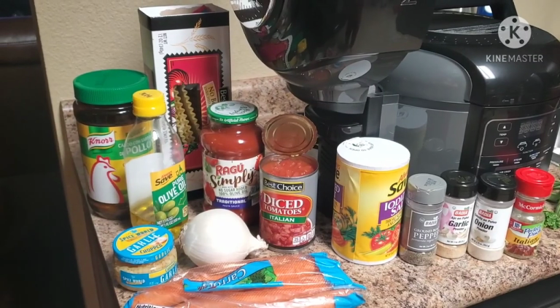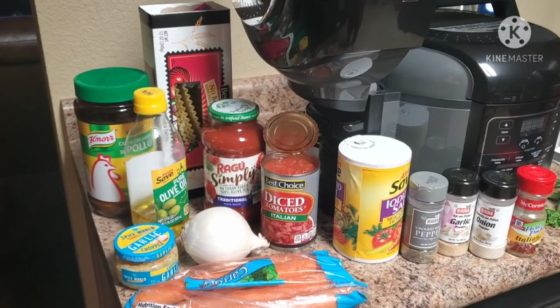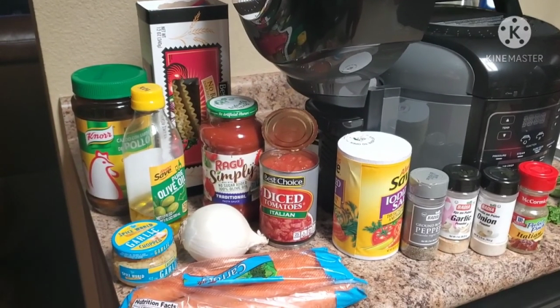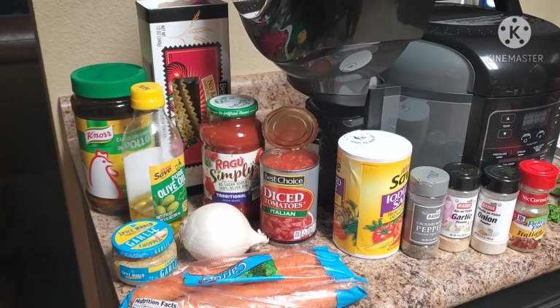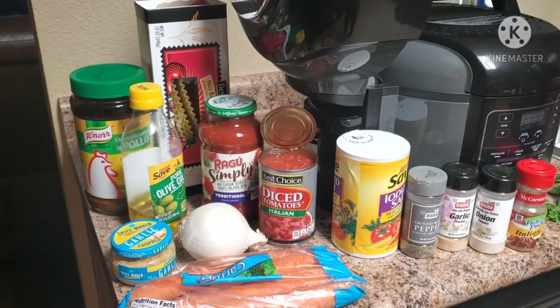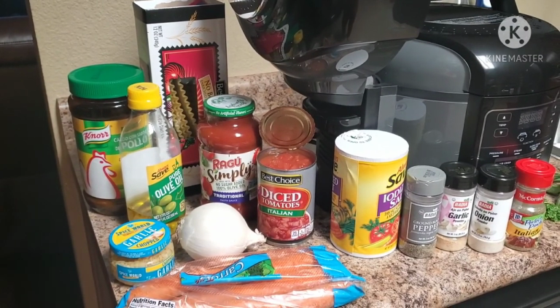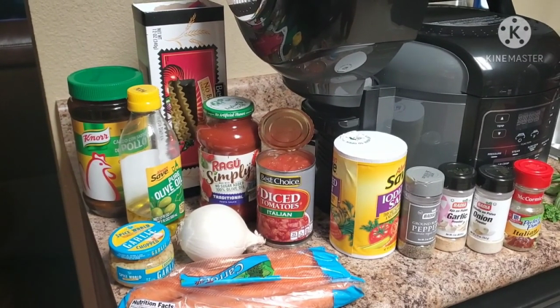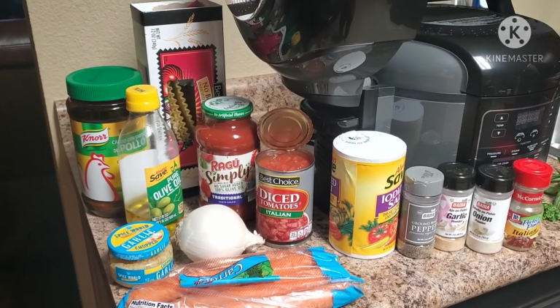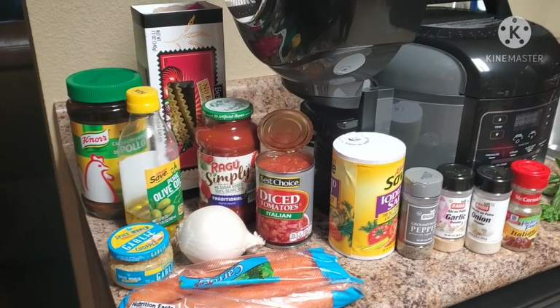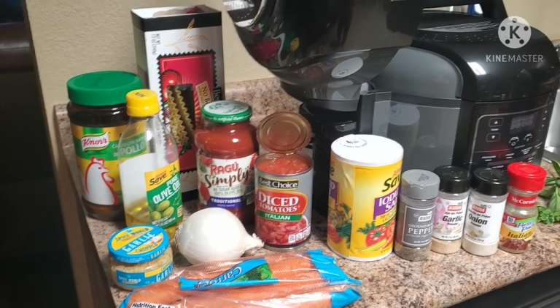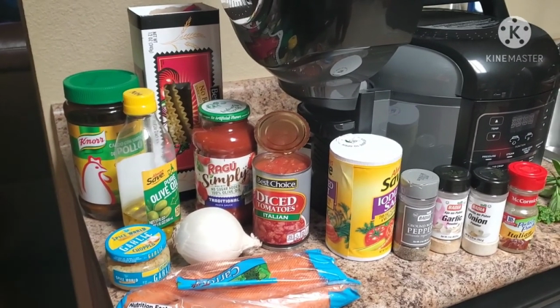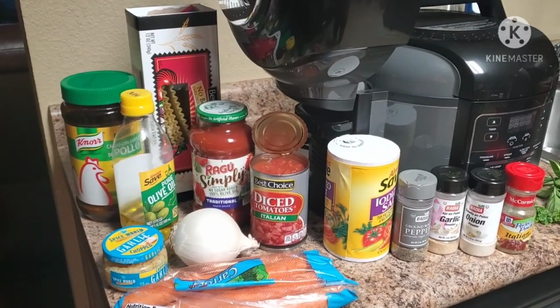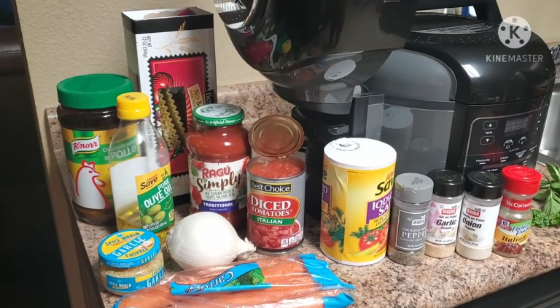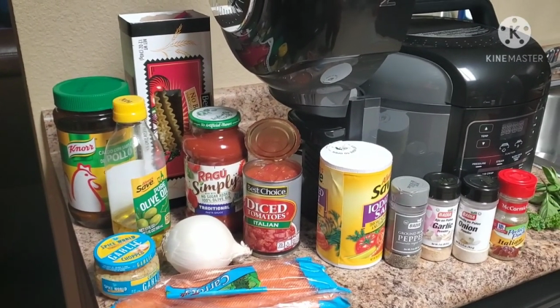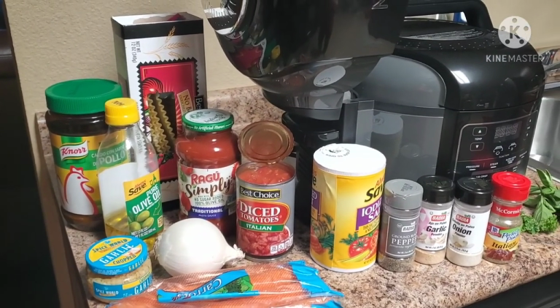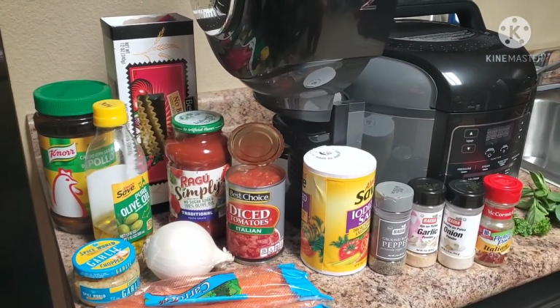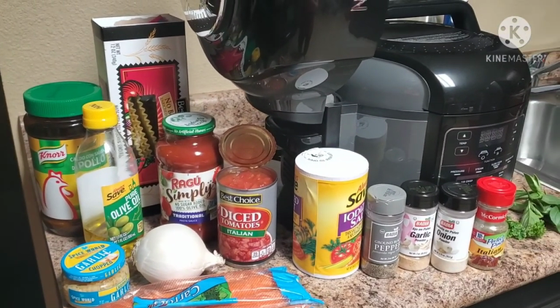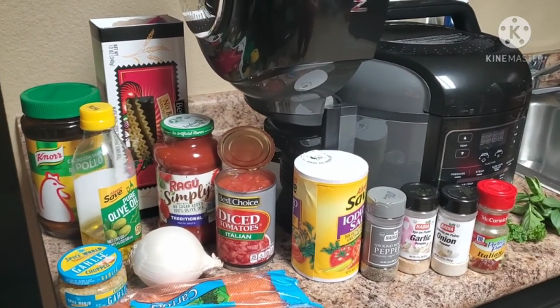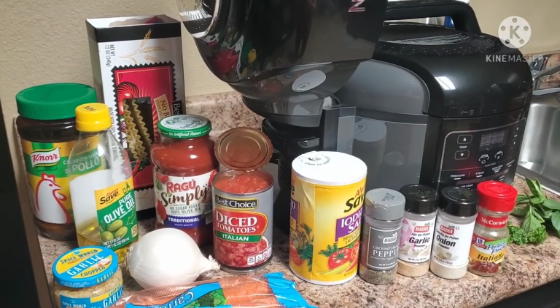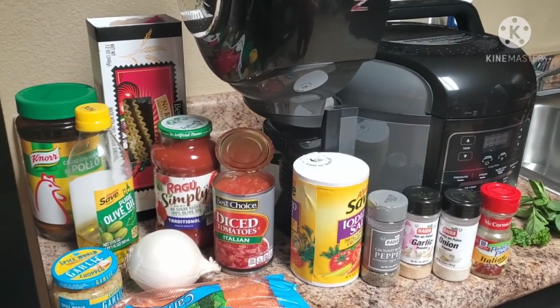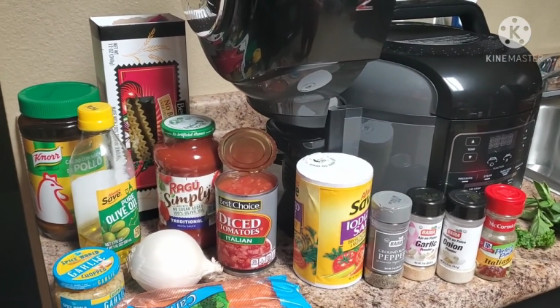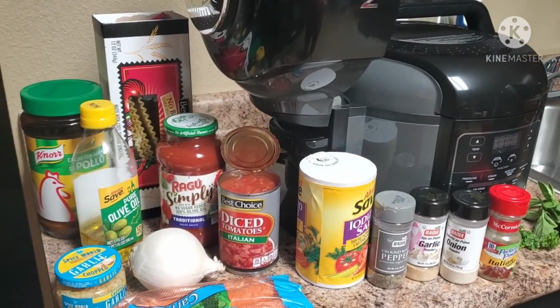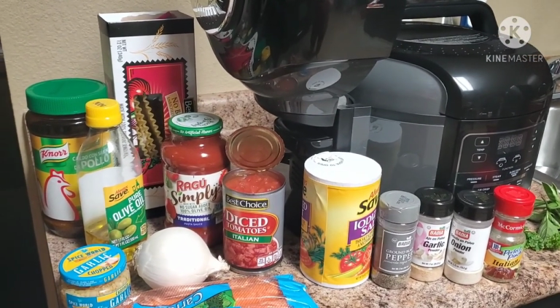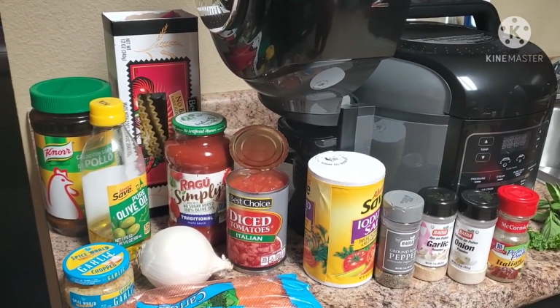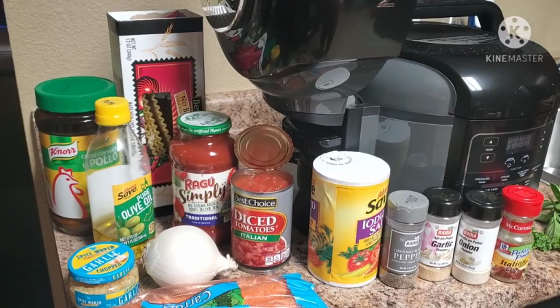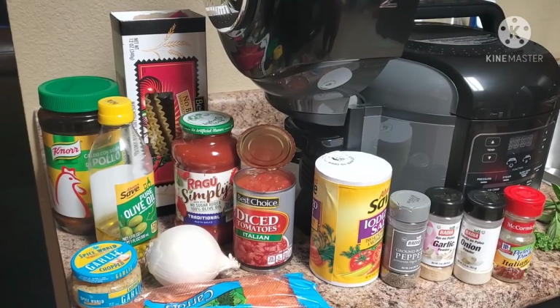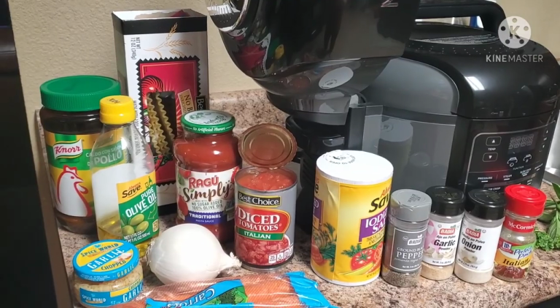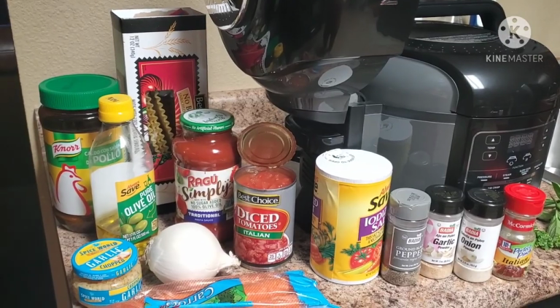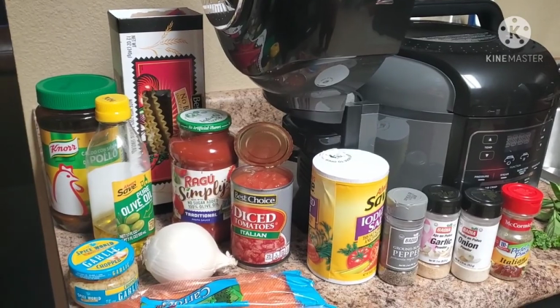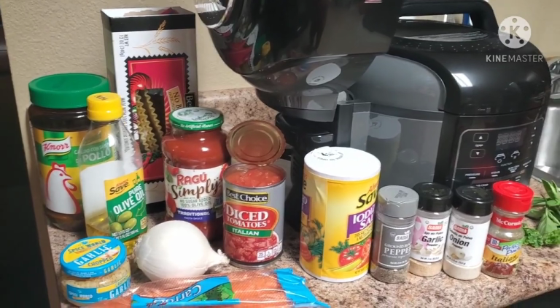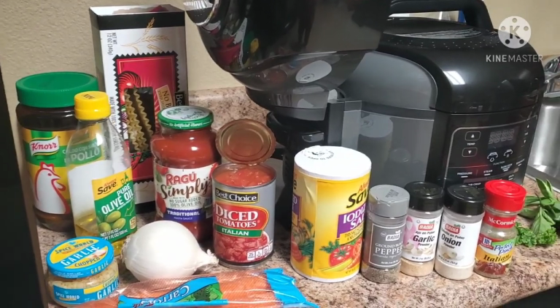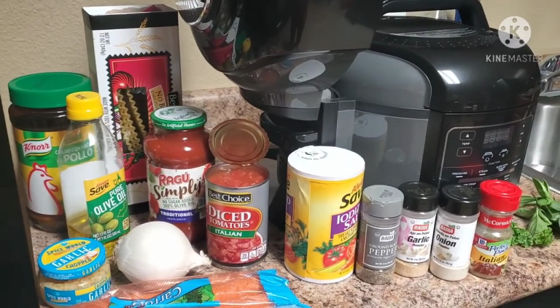Hi guys, welcome back to Hope's Instant Kitchen. Today we're going to make some lasagna soup in the Ninja Foodie.